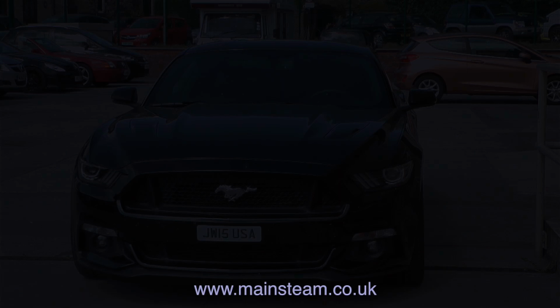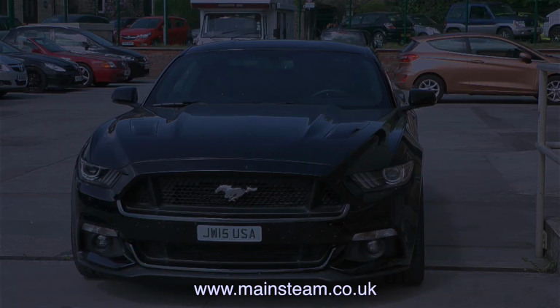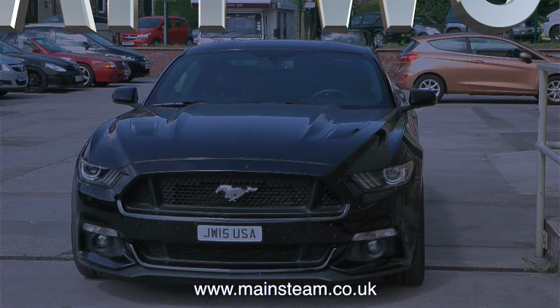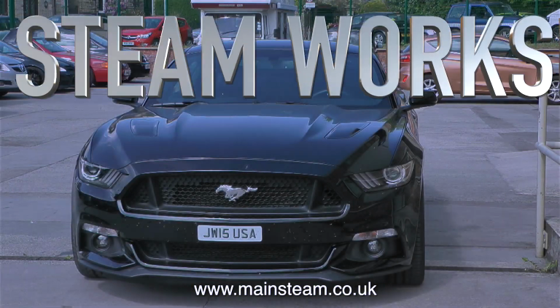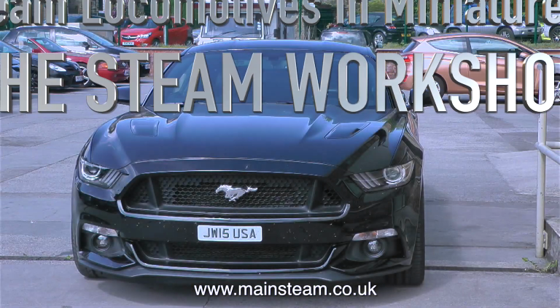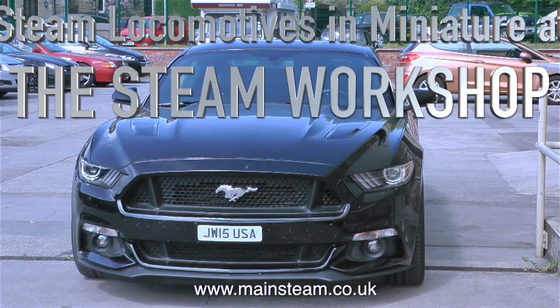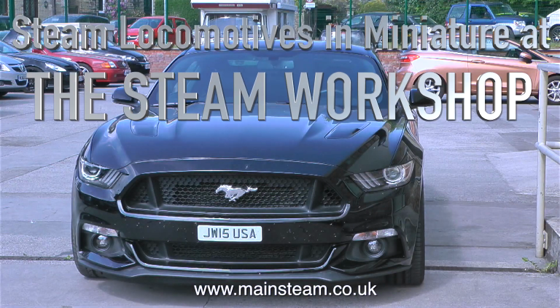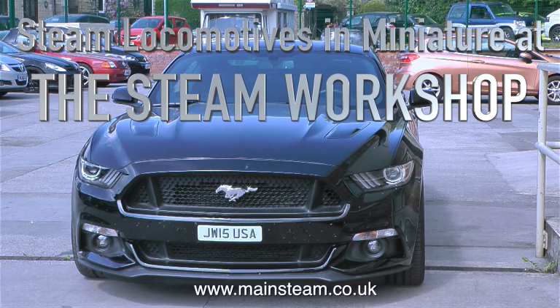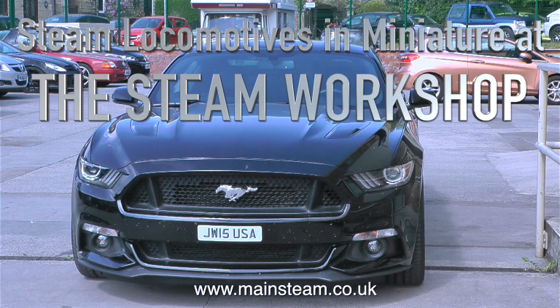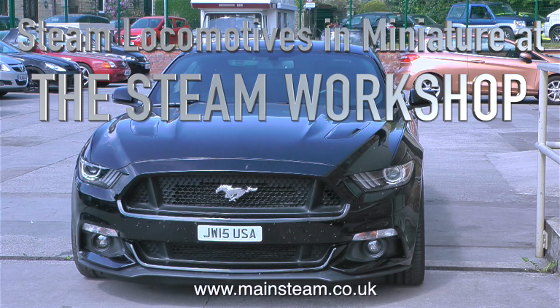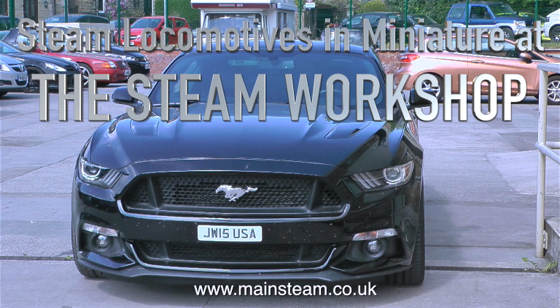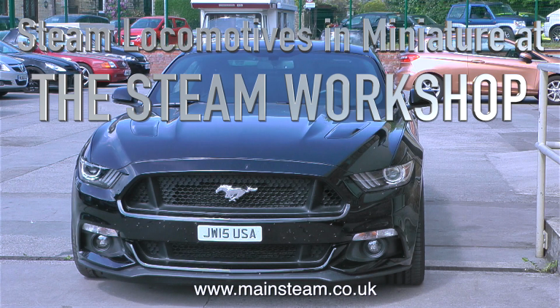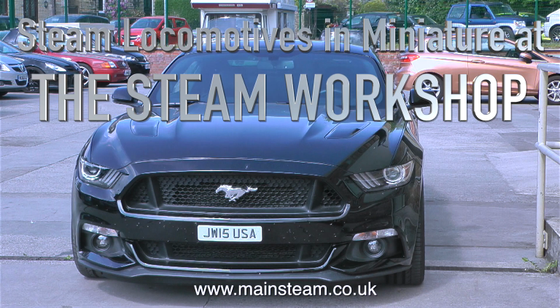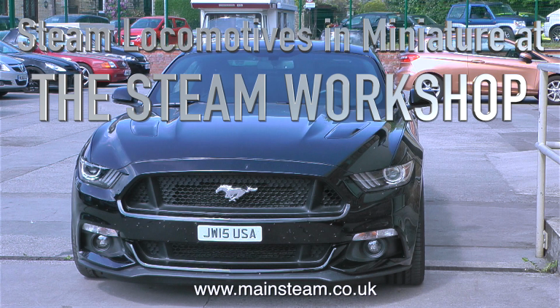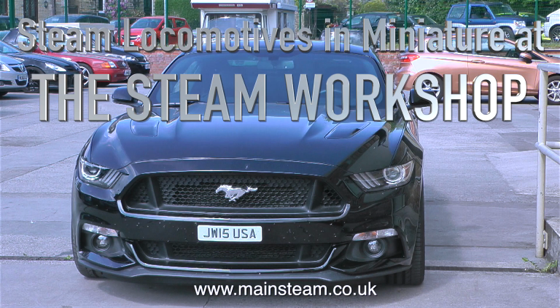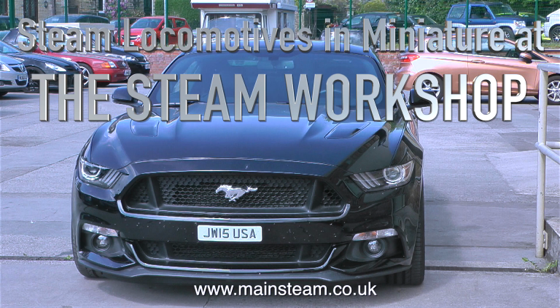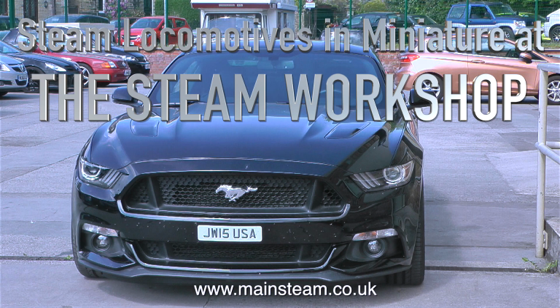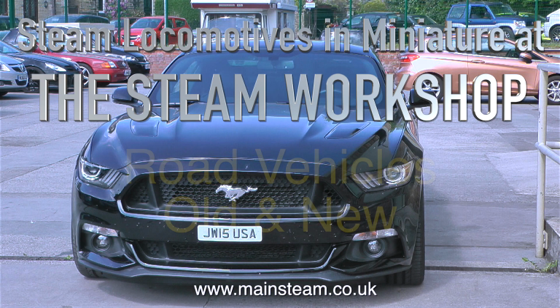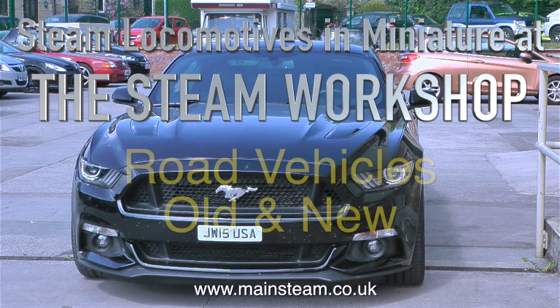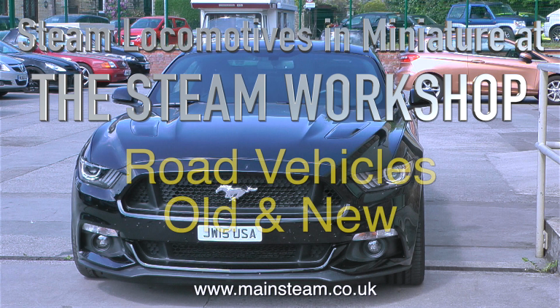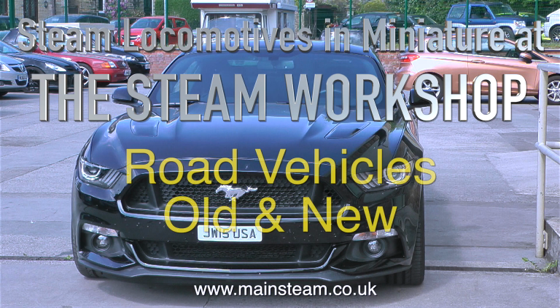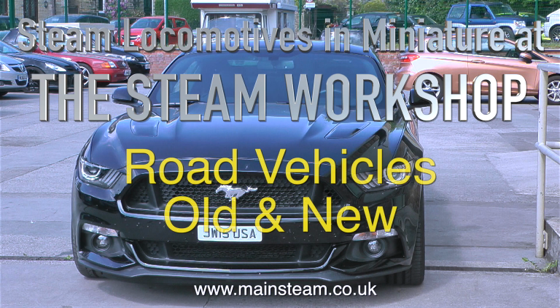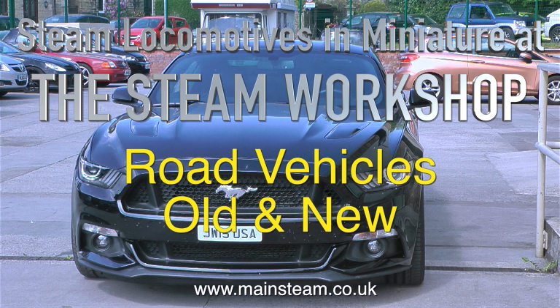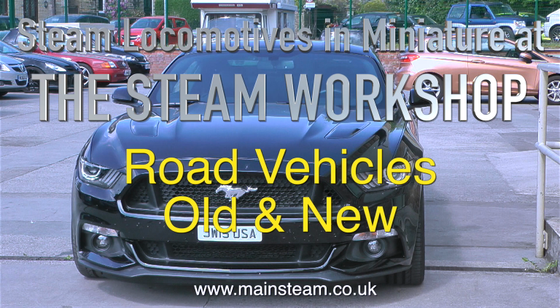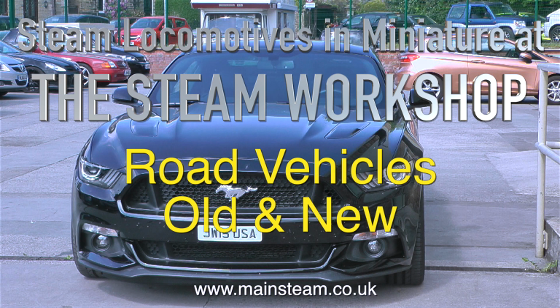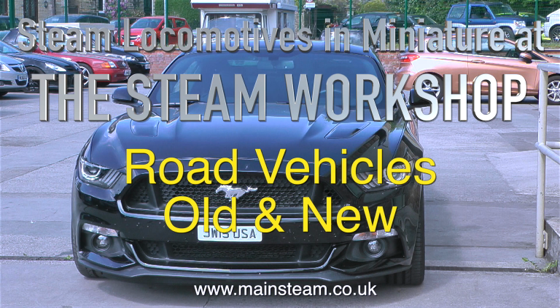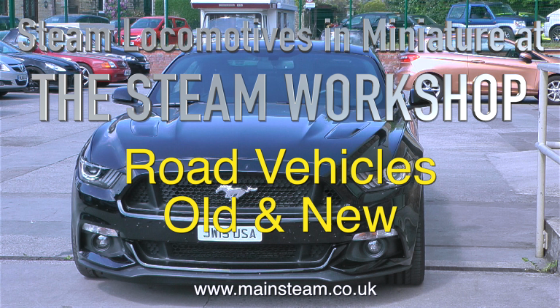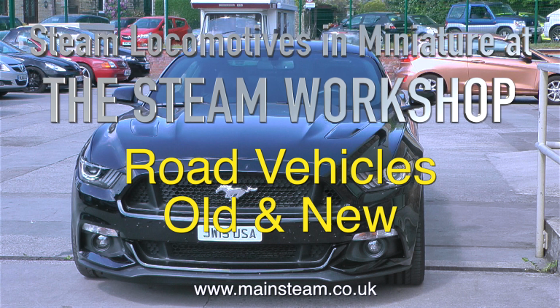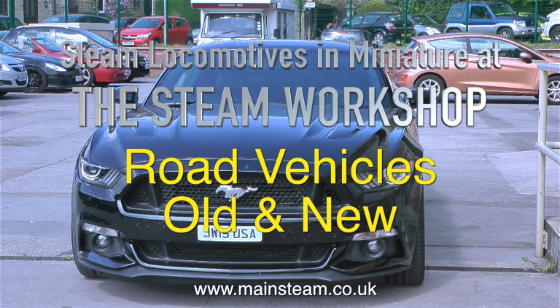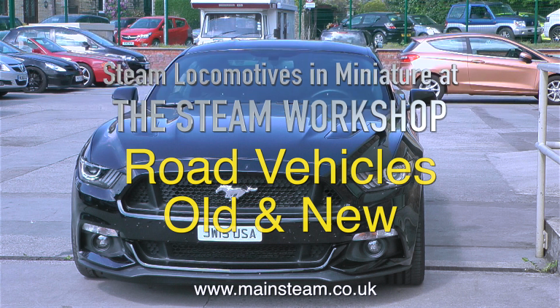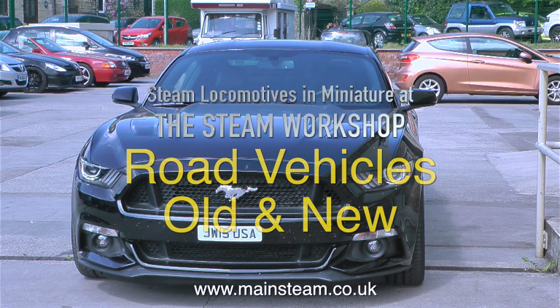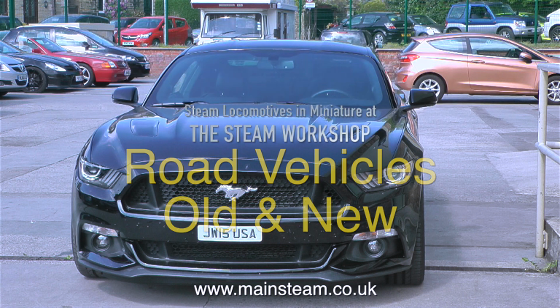Steam locomotives in miniature at the Steam Workshop. This episode is called Road Vehicles Old and New.